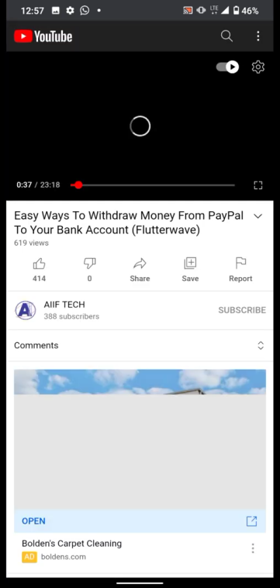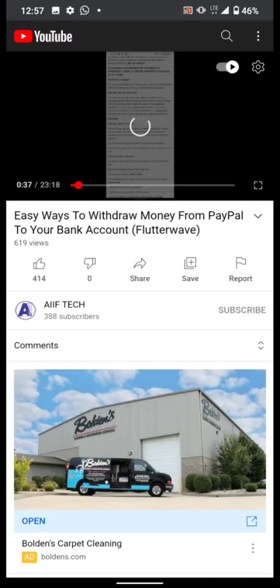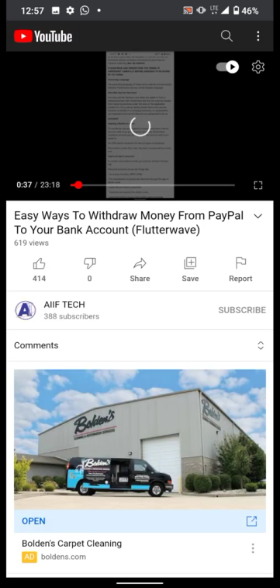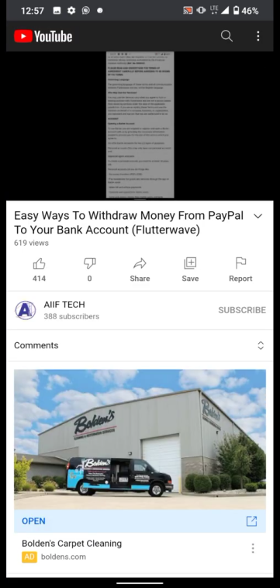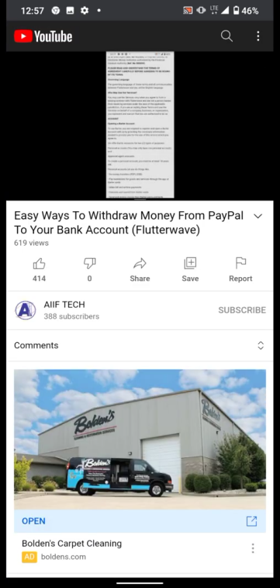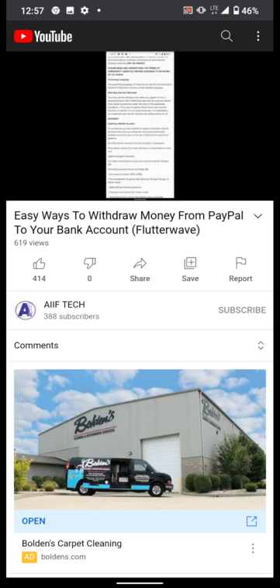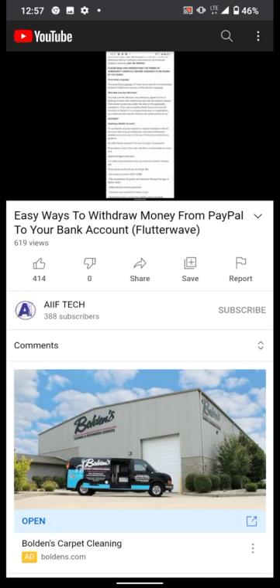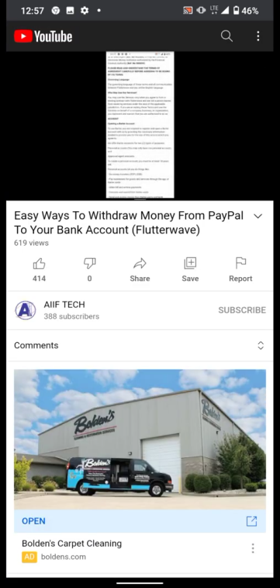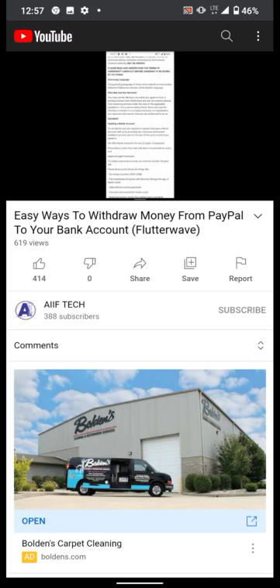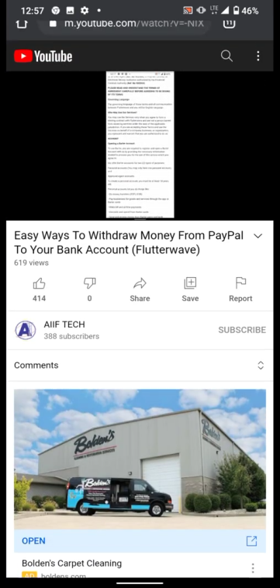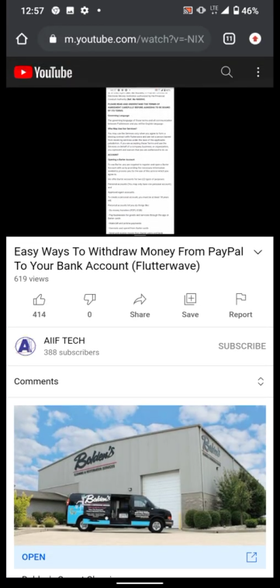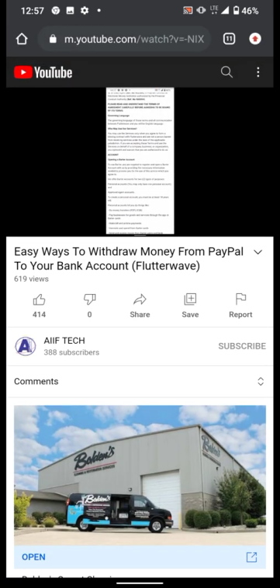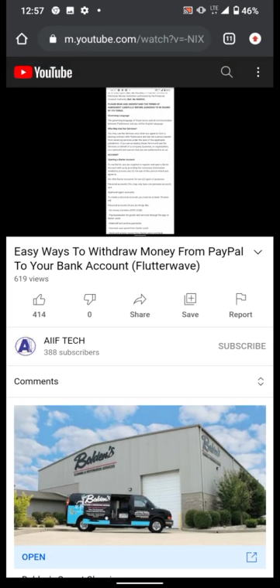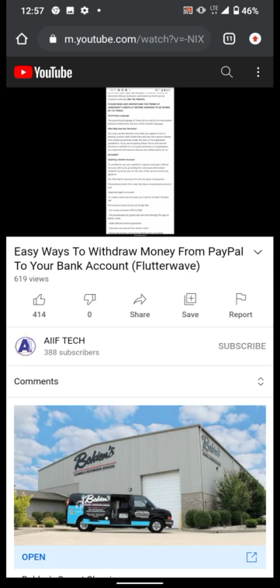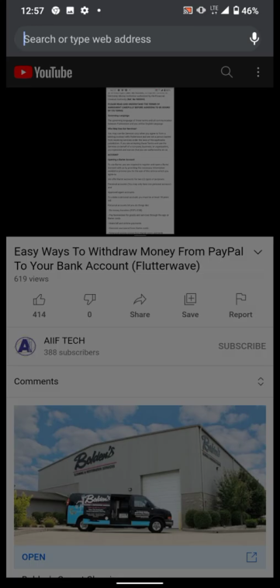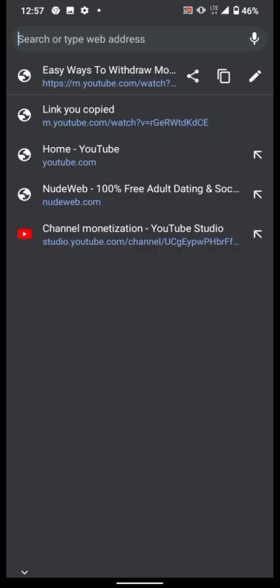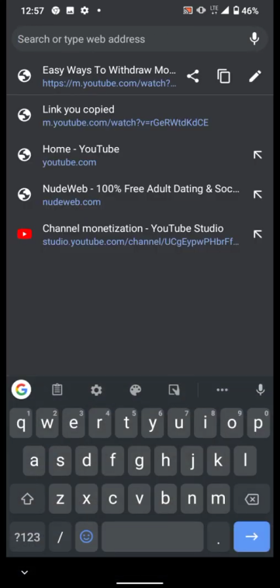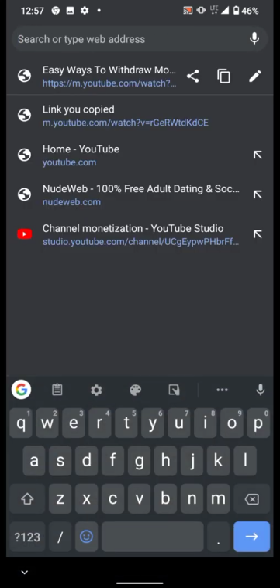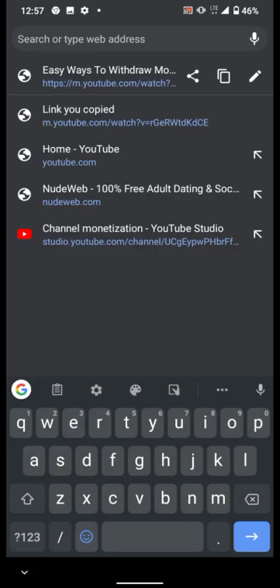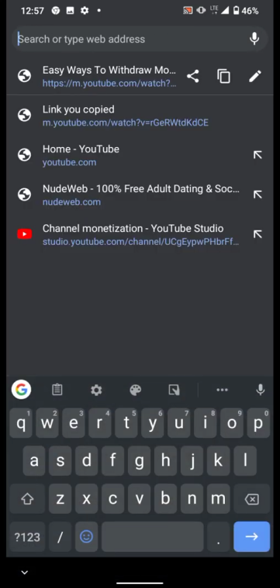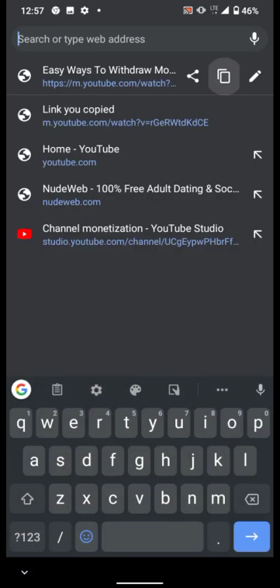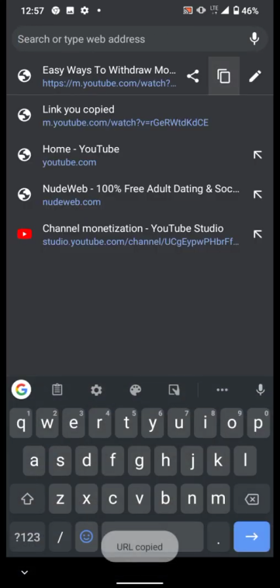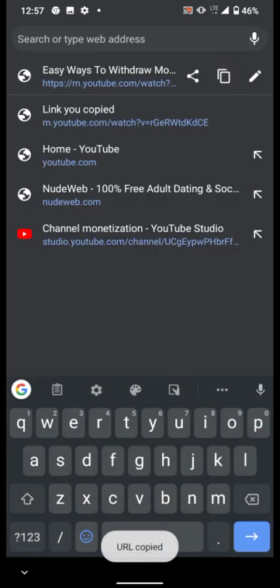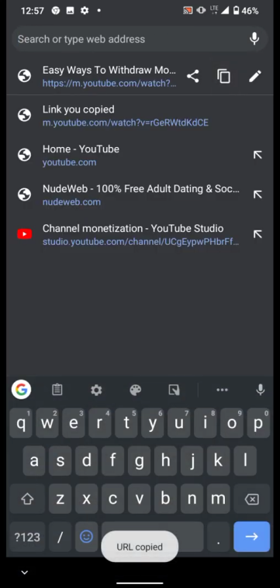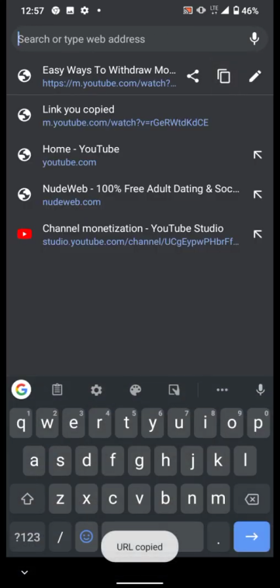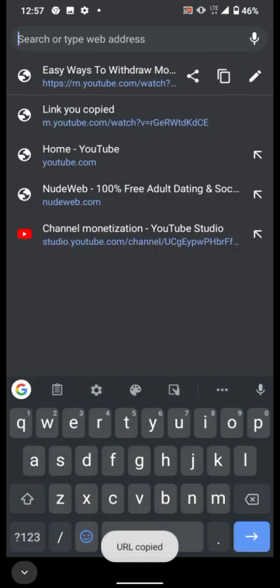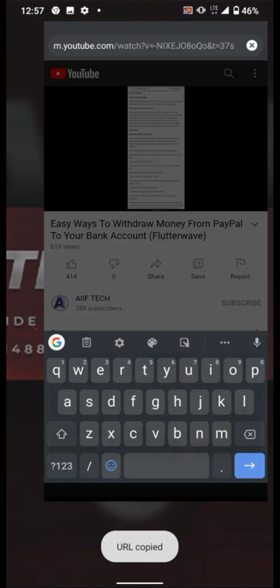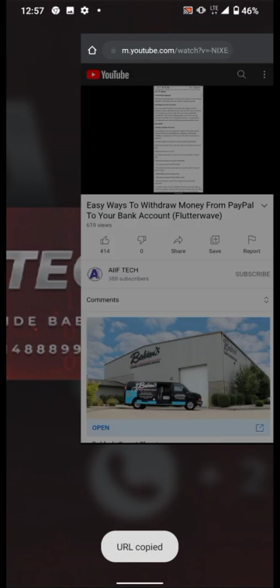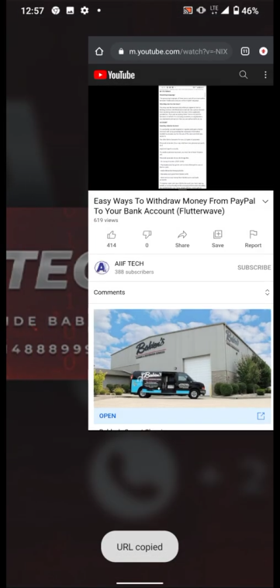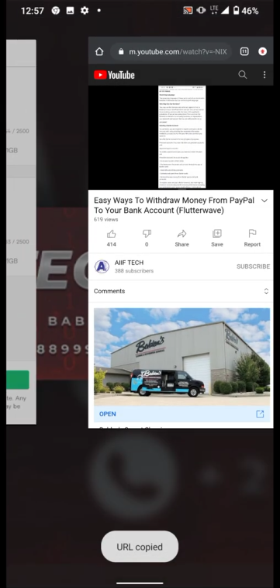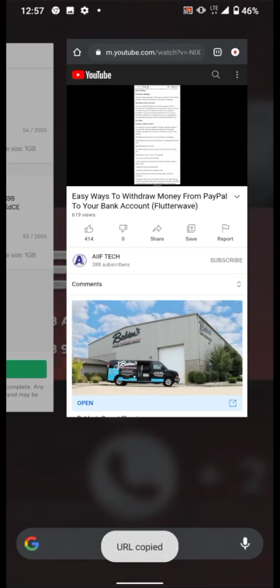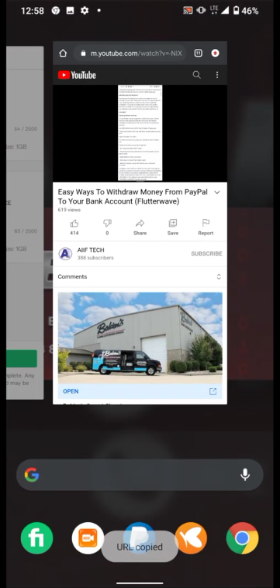If you don't have any bank or any other option, you will find a way.